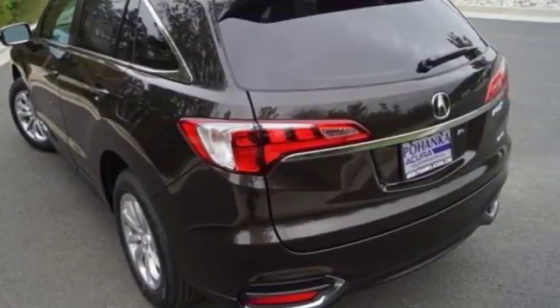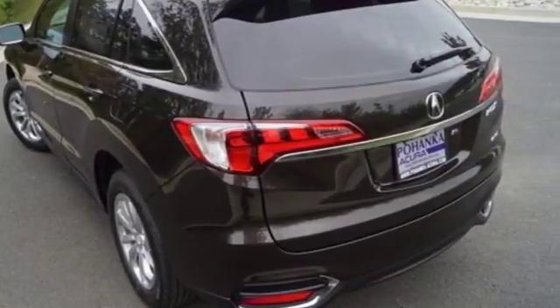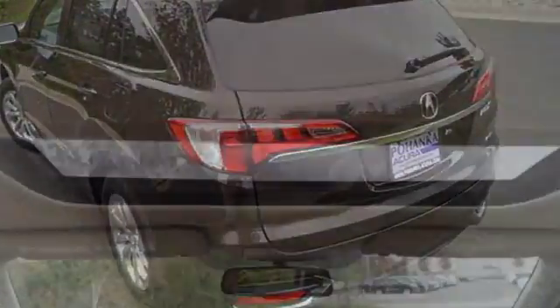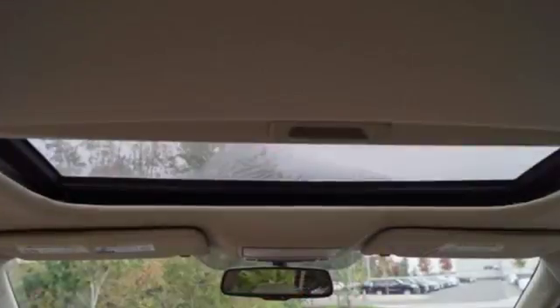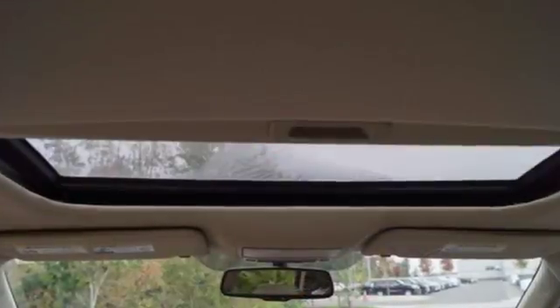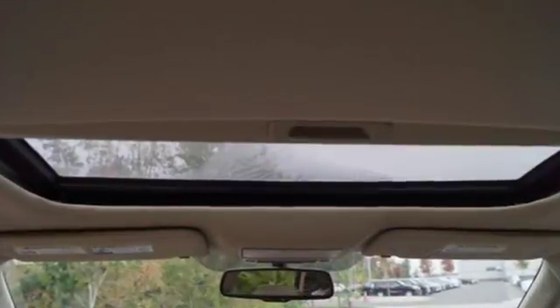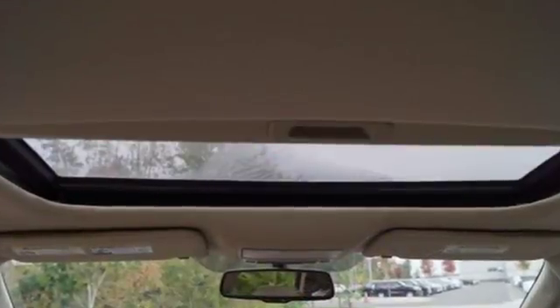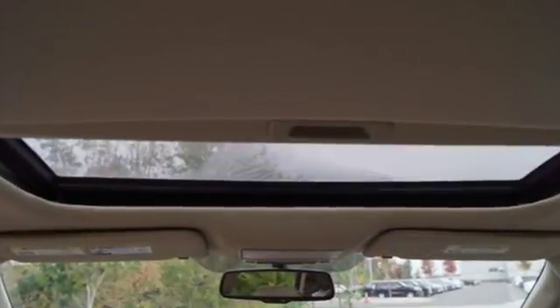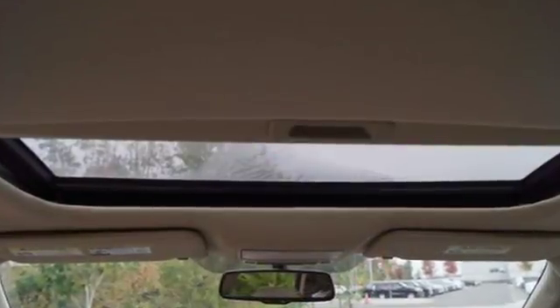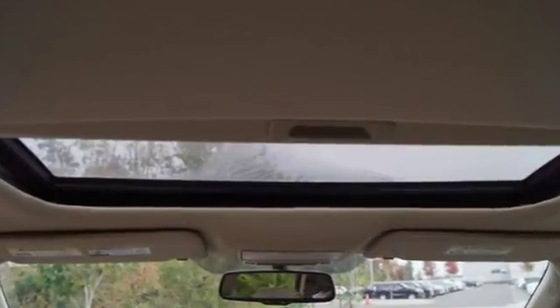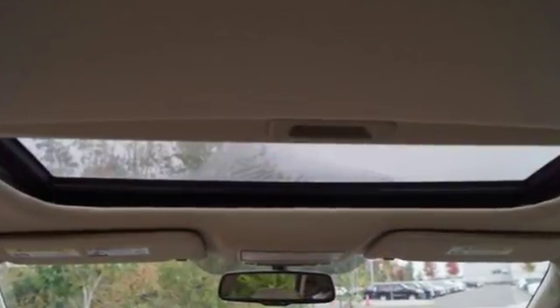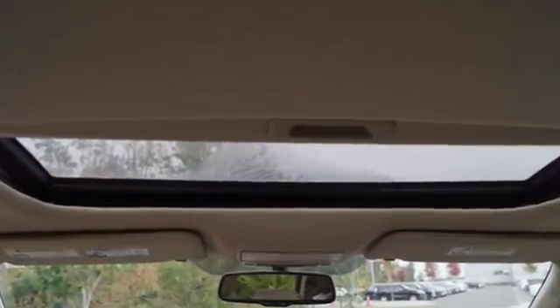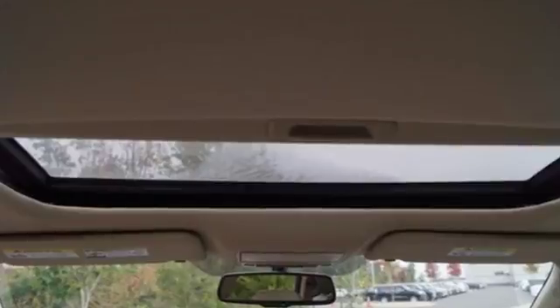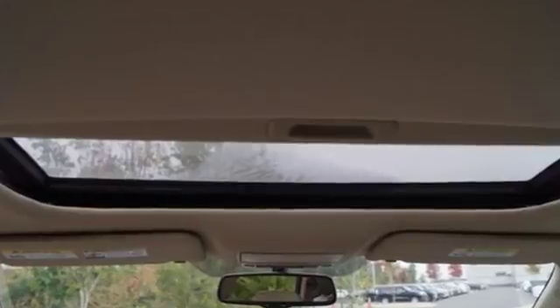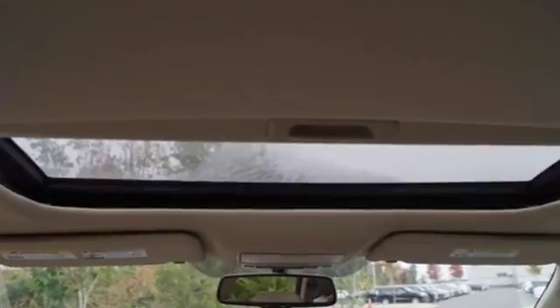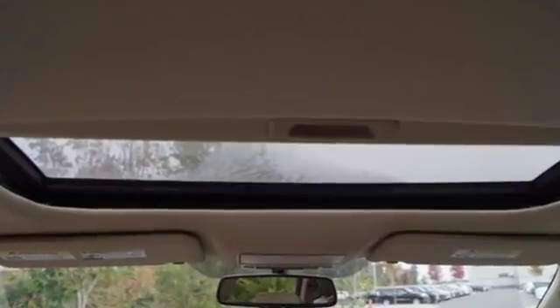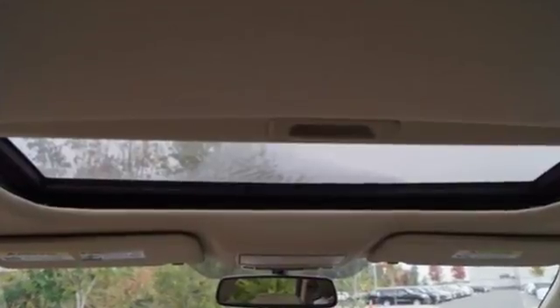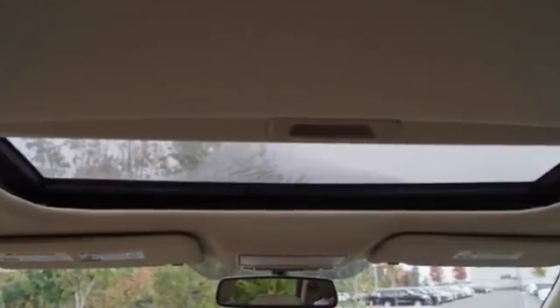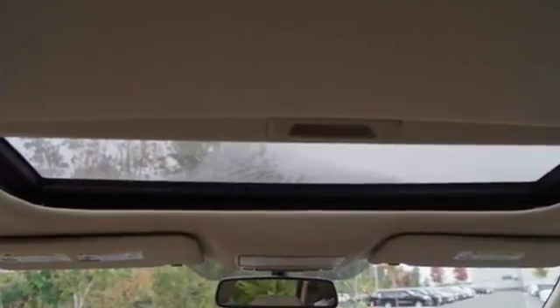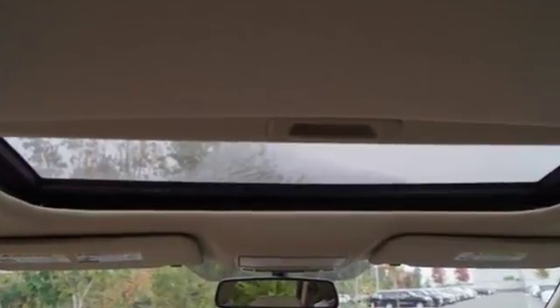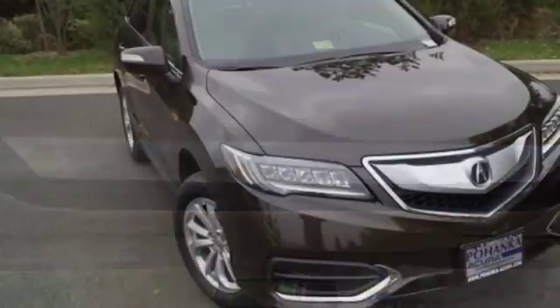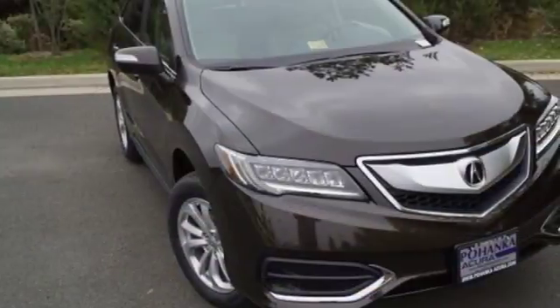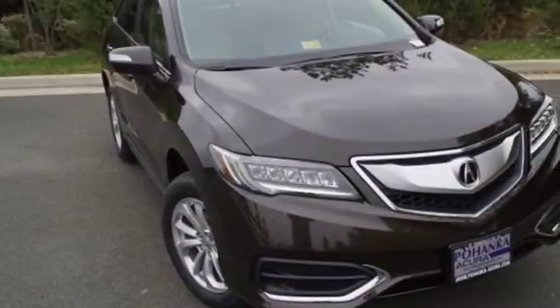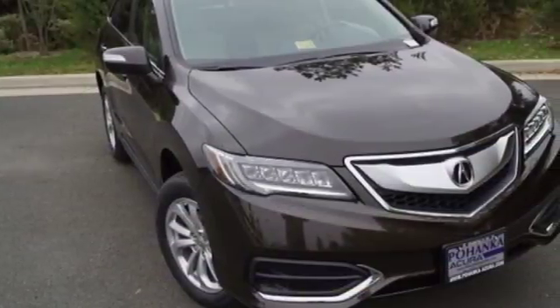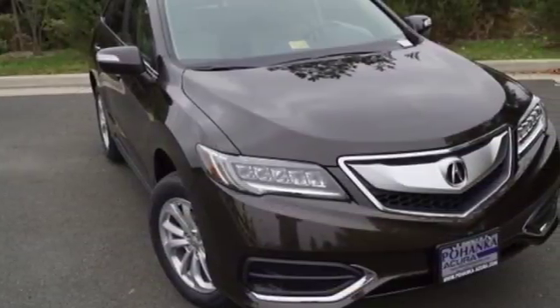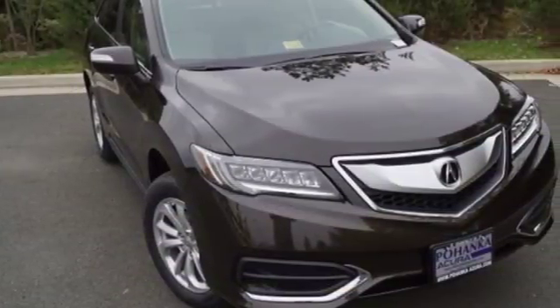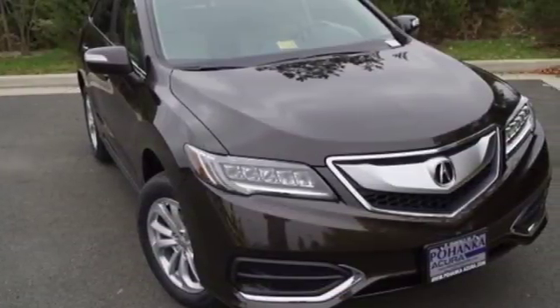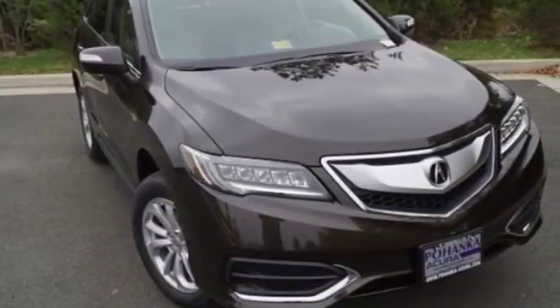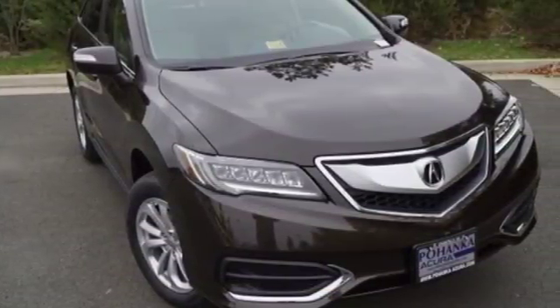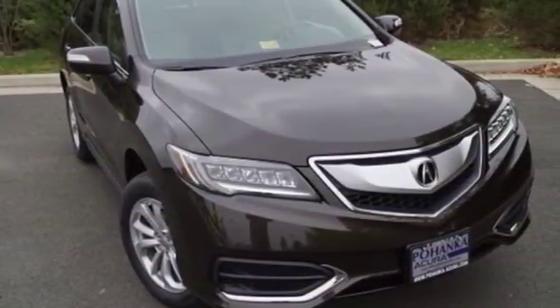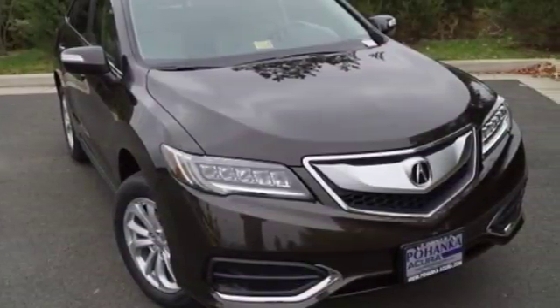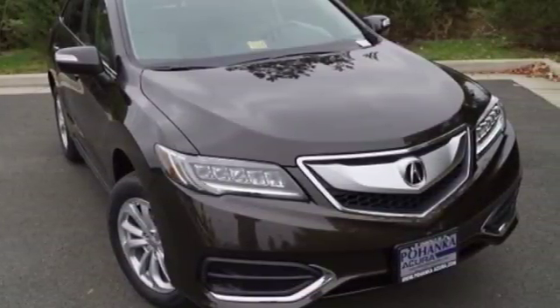This RDX is ready to shoulder your everyday burdens and do it with sophistication and class. Make it yours today.